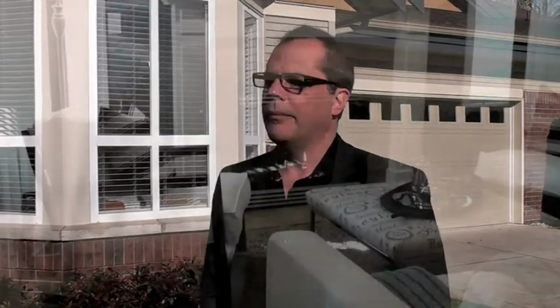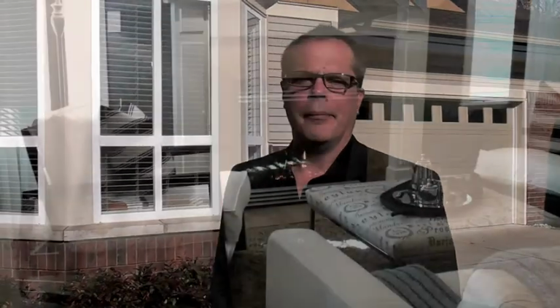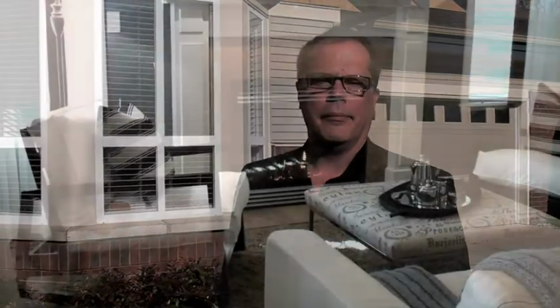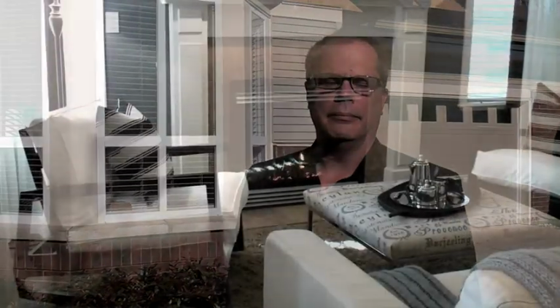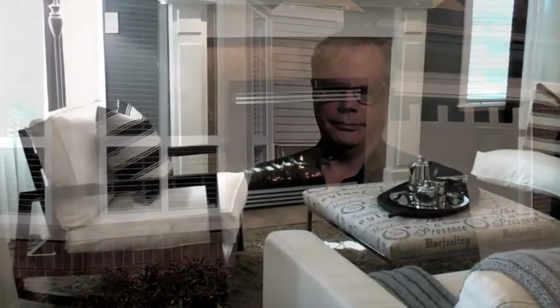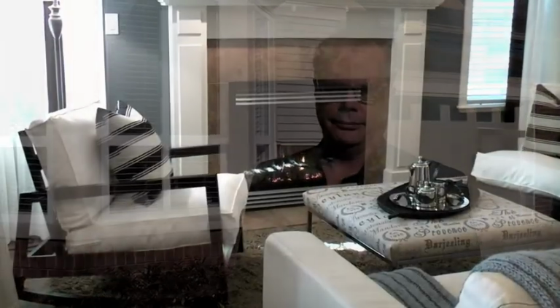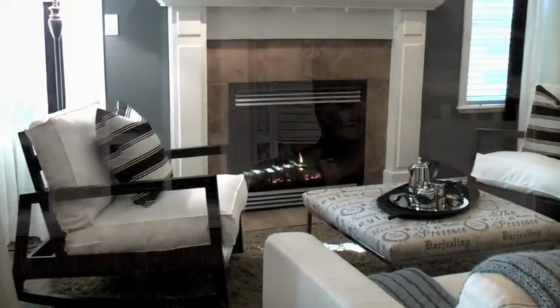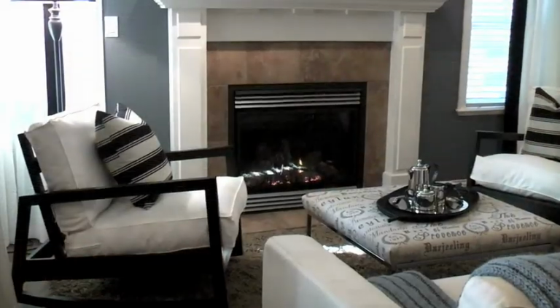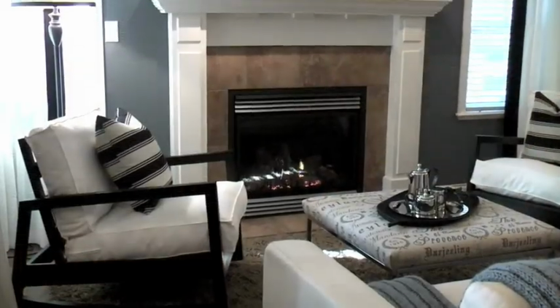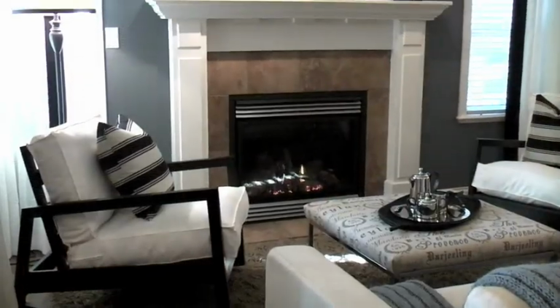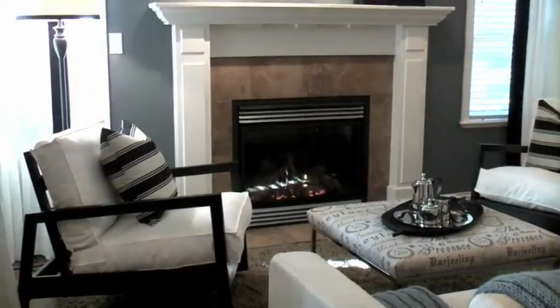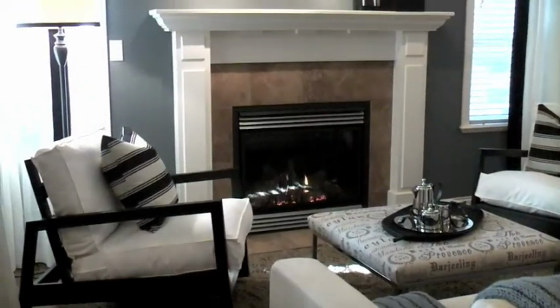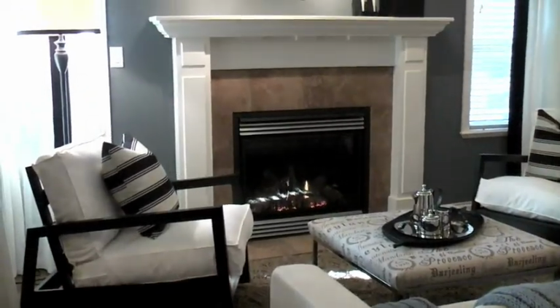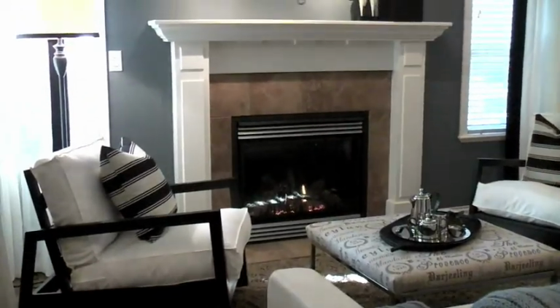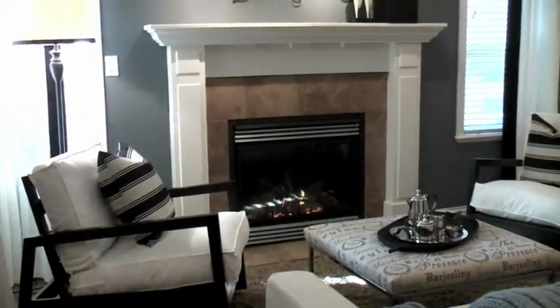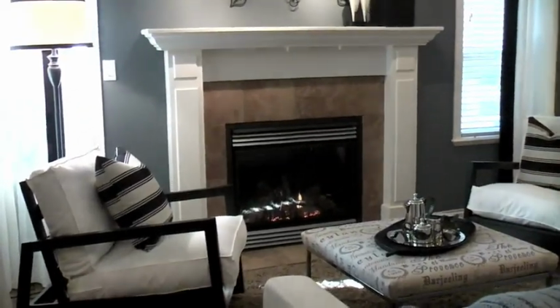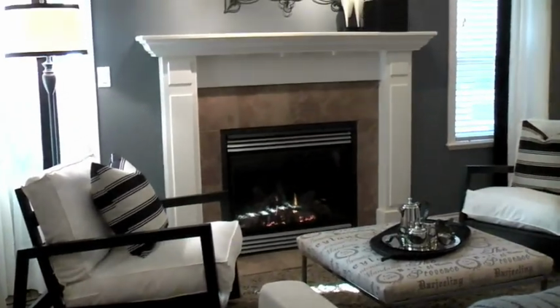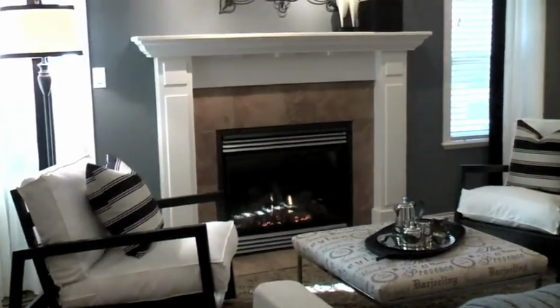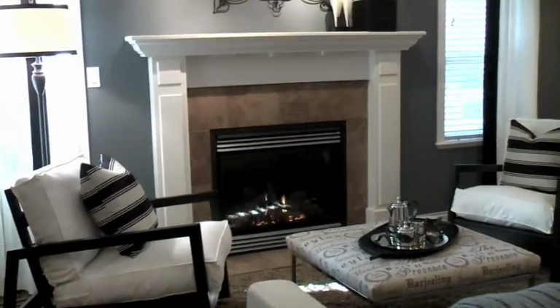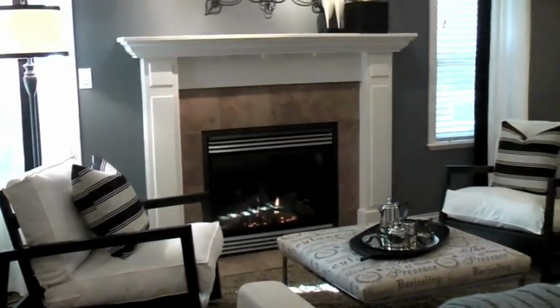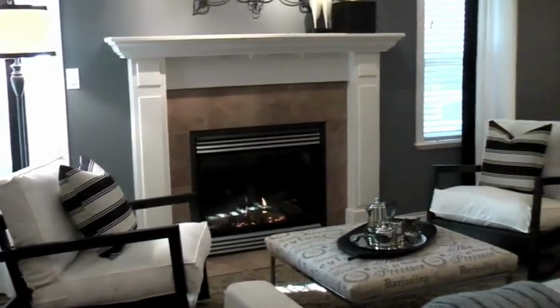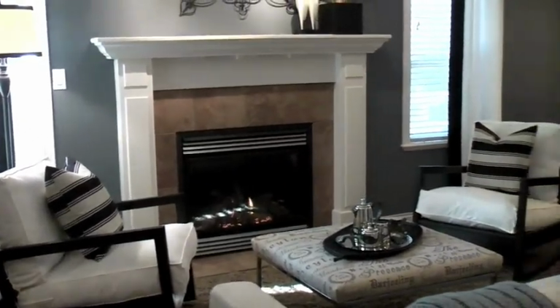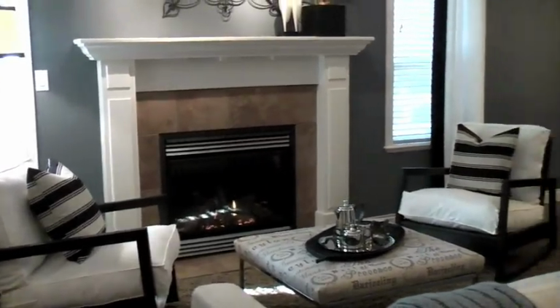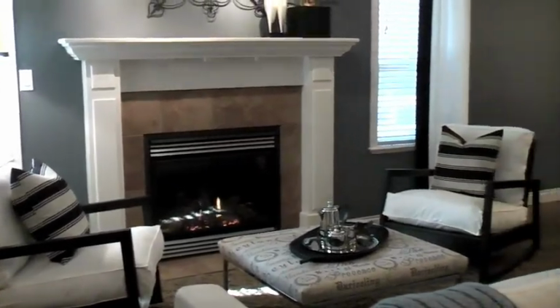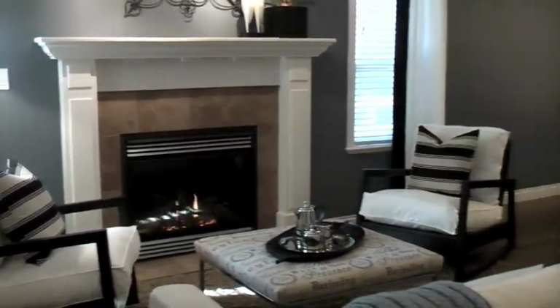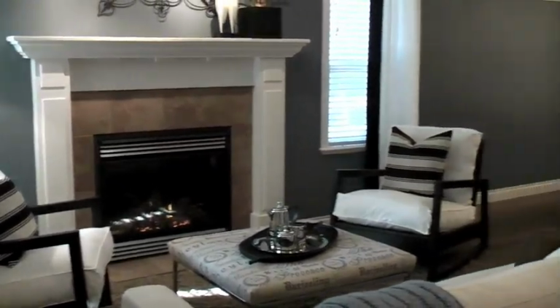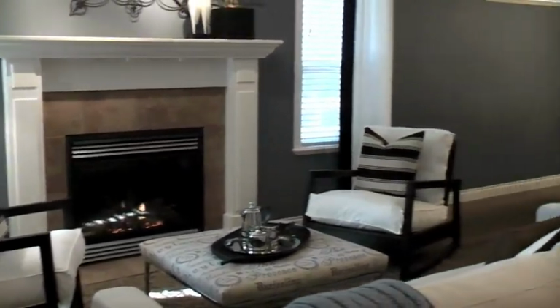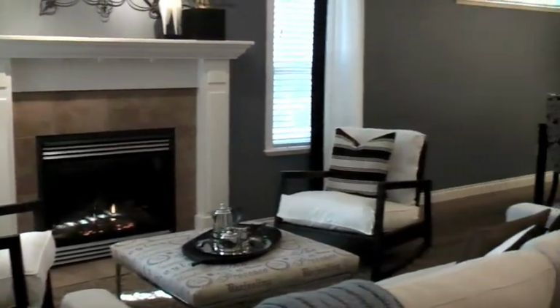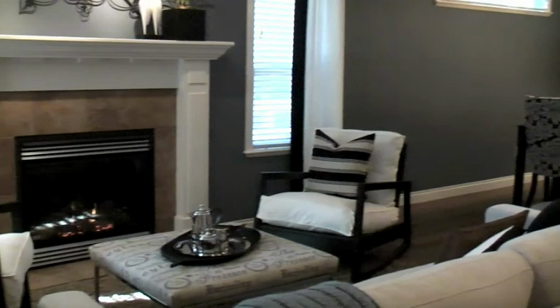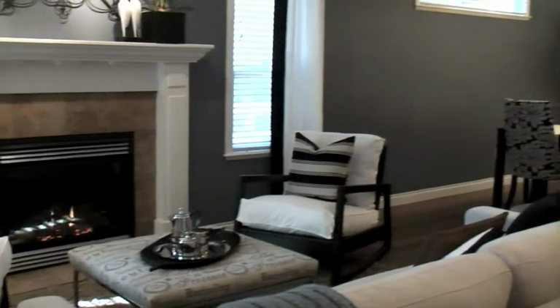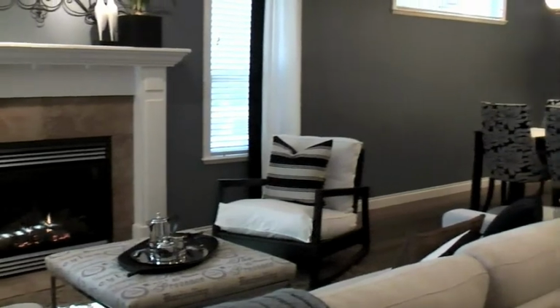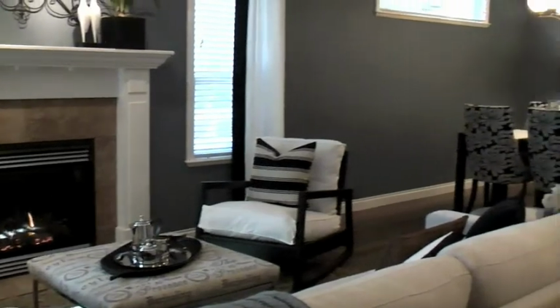What you're looking at now is the living room with a cozy gas fireplace, as well as the formal dining area.